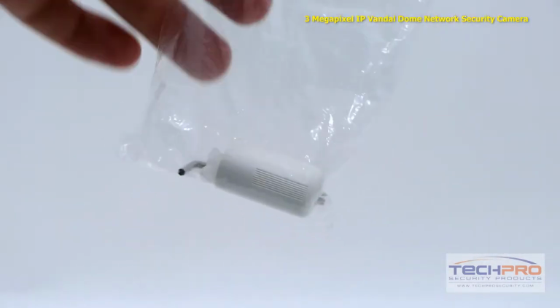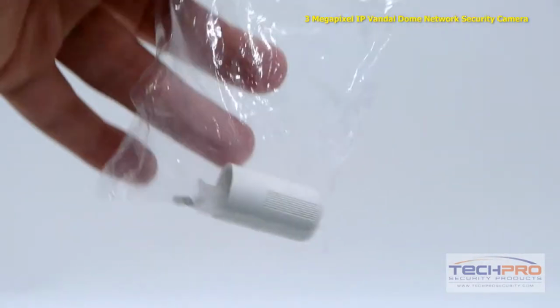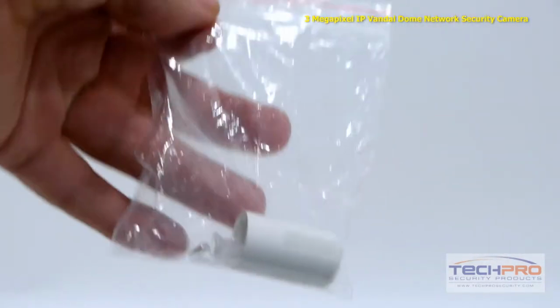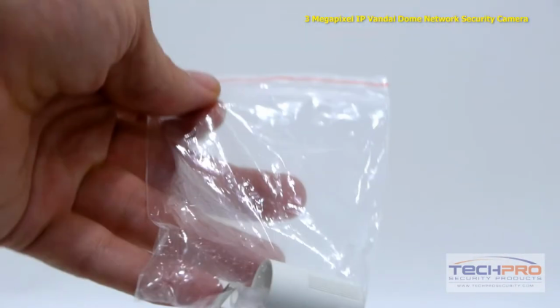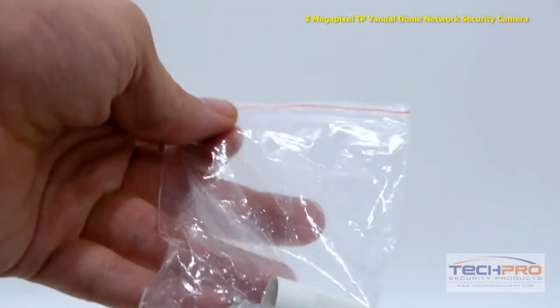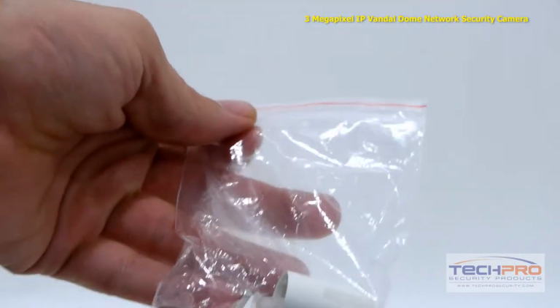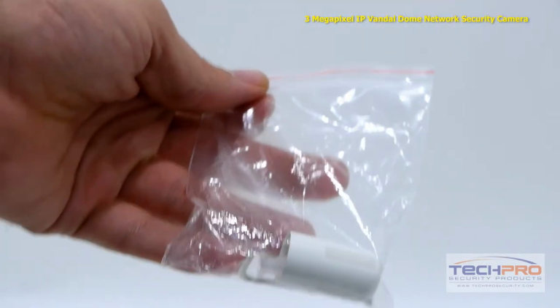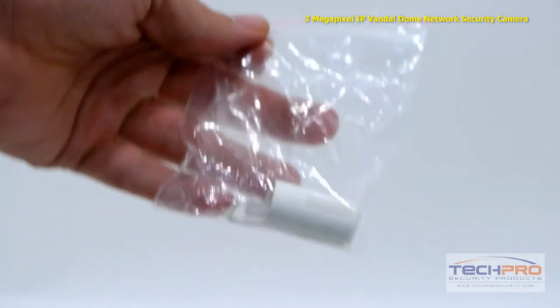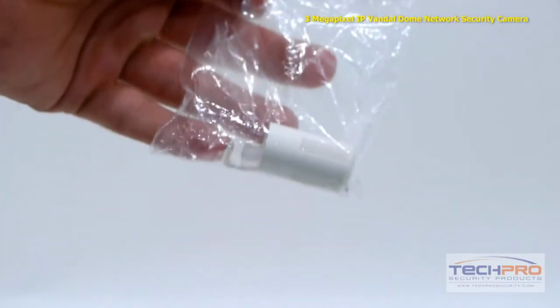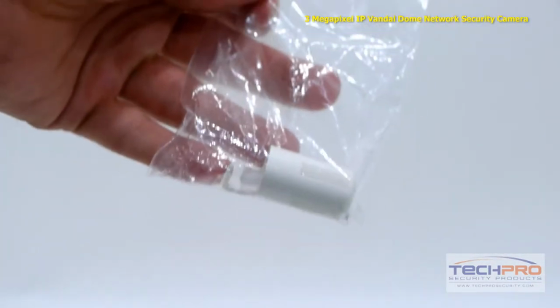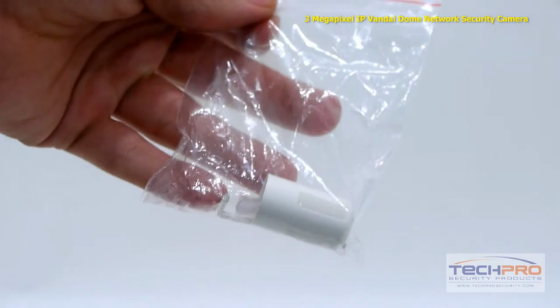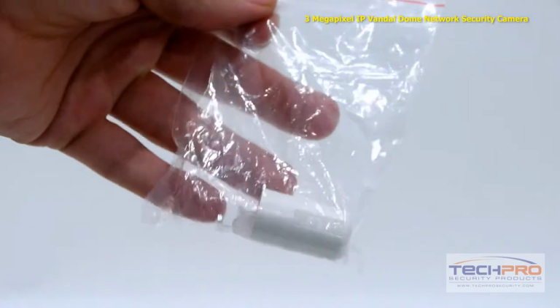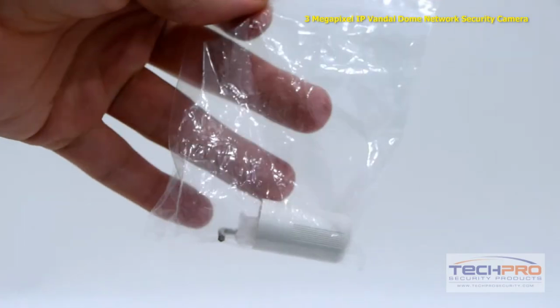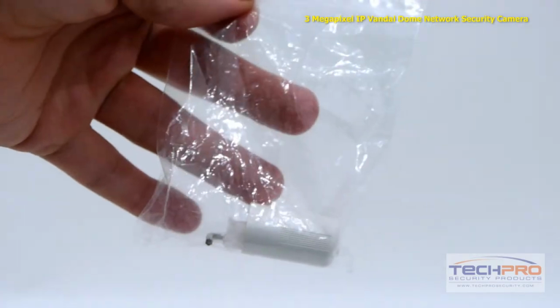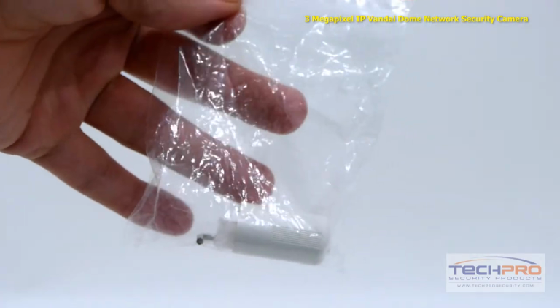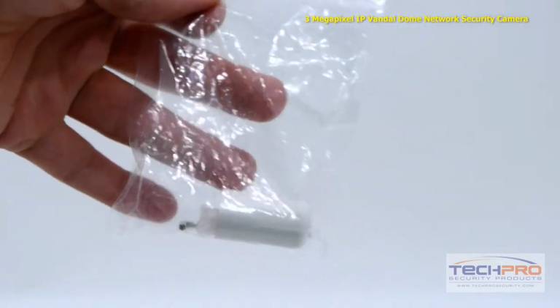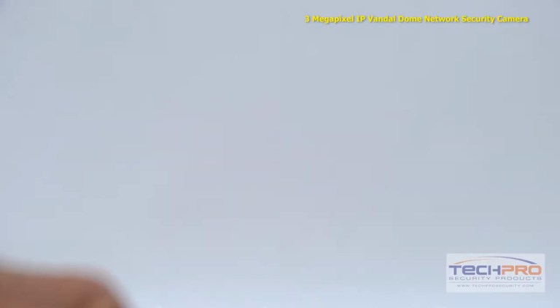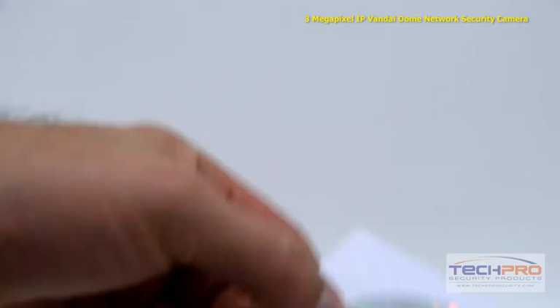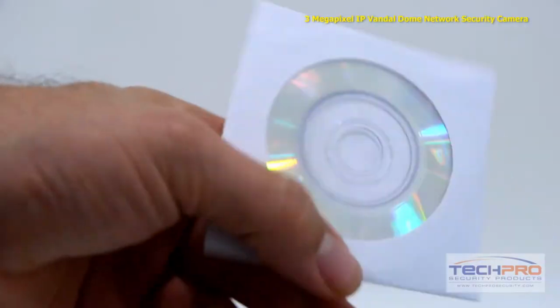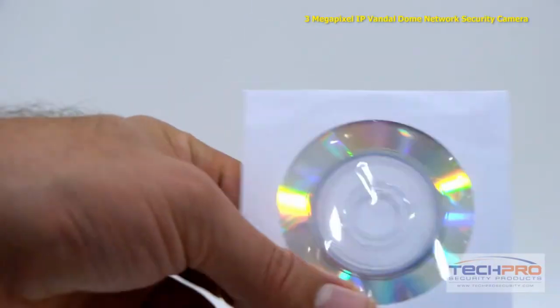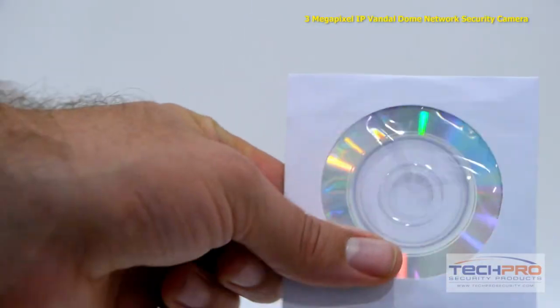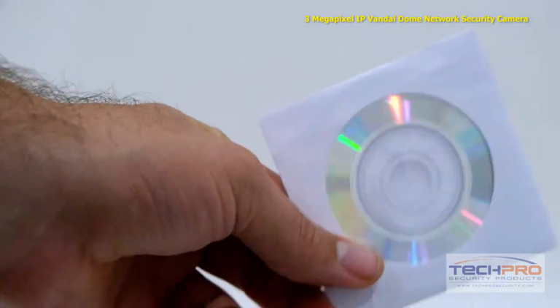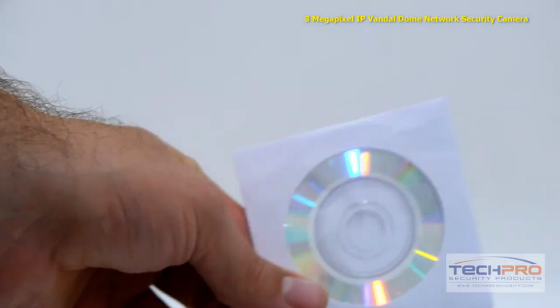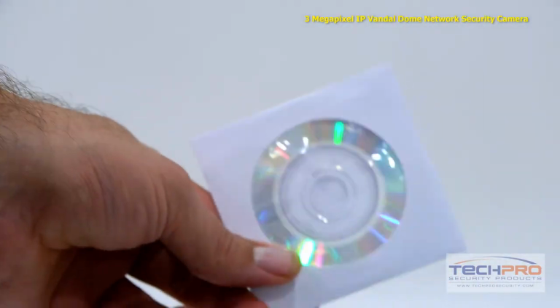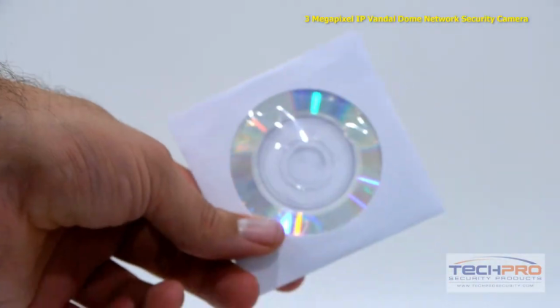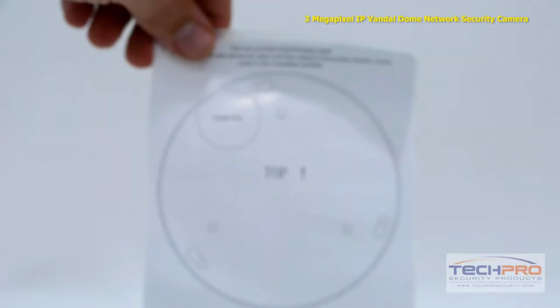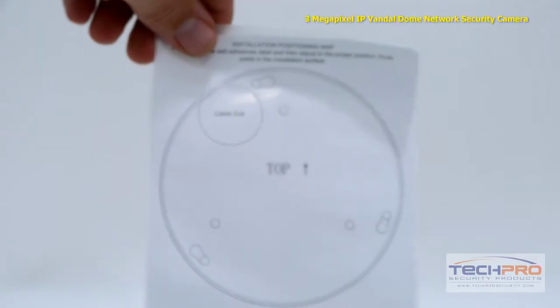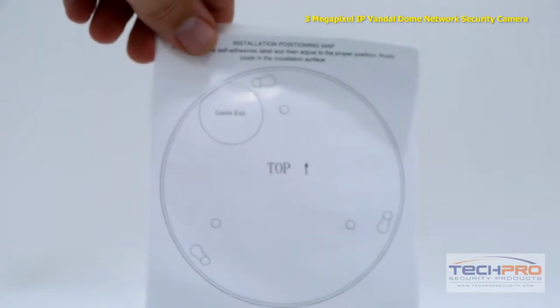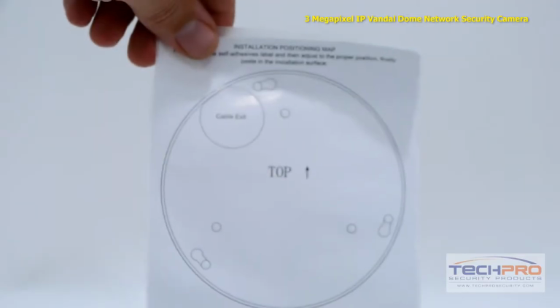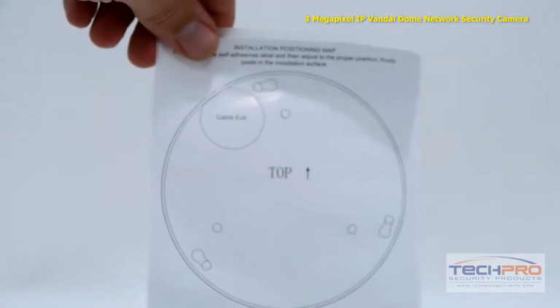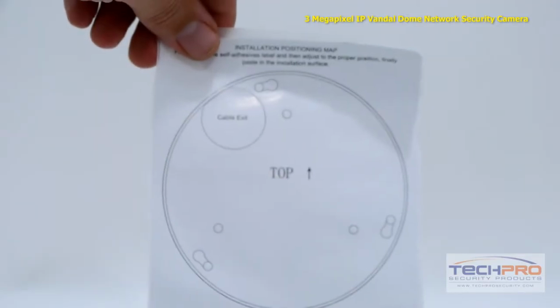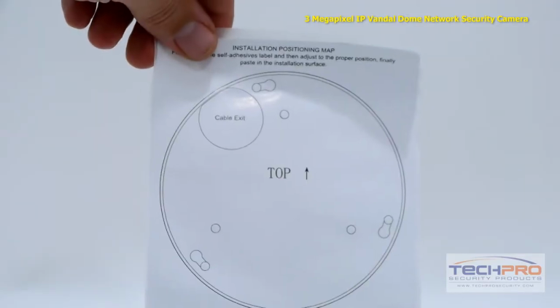Inside the box you'll find a bag of screws, mounting pegs, and a weather seal, an installation disk, and a mounting template.